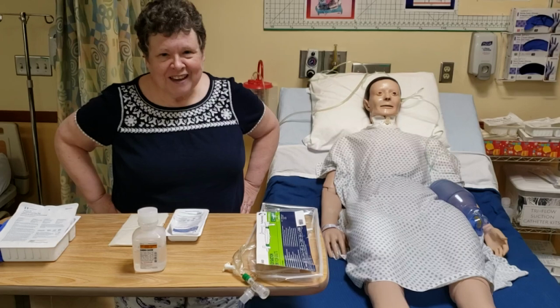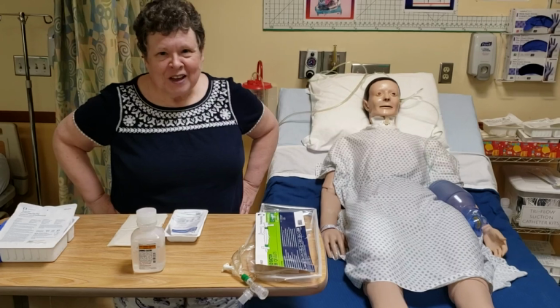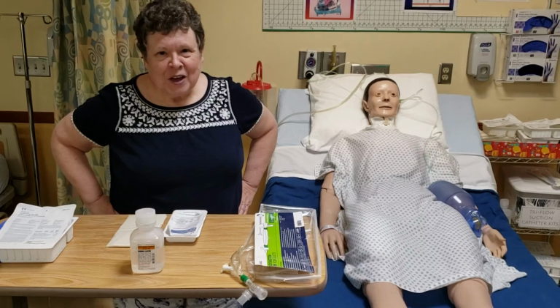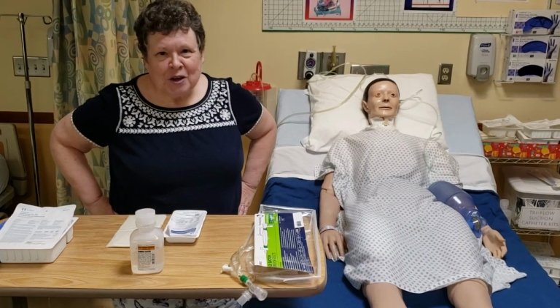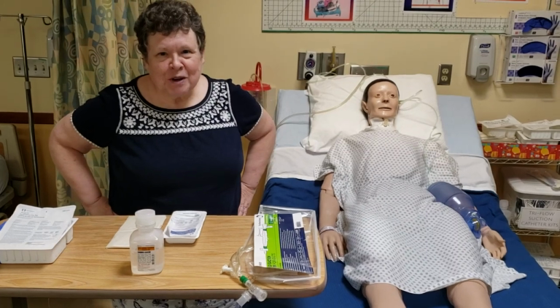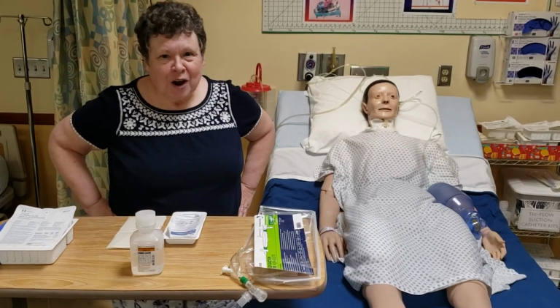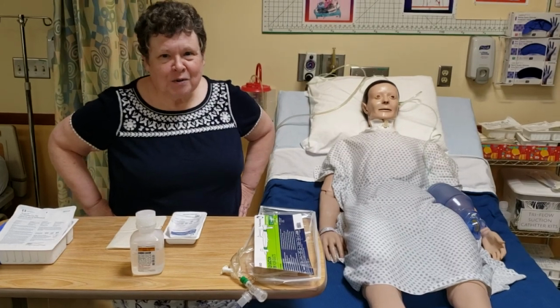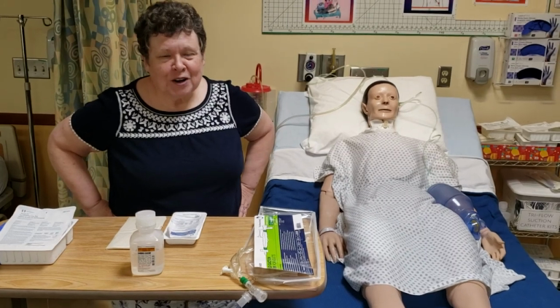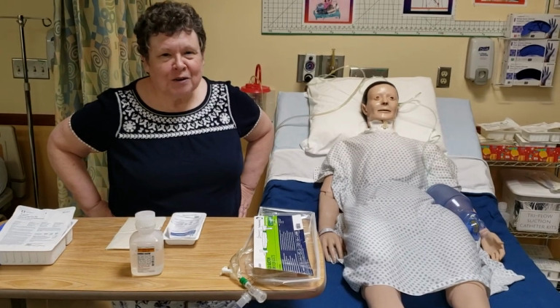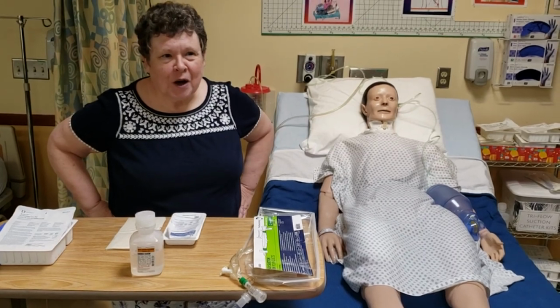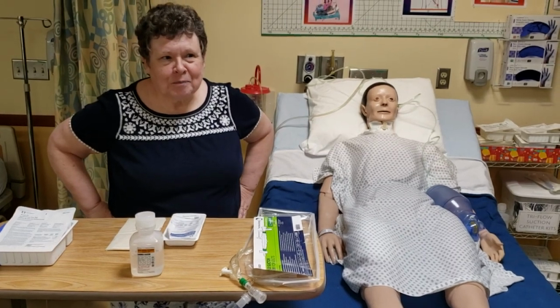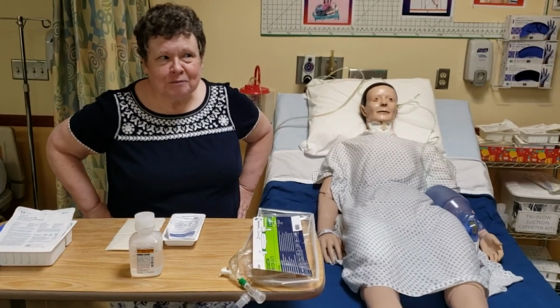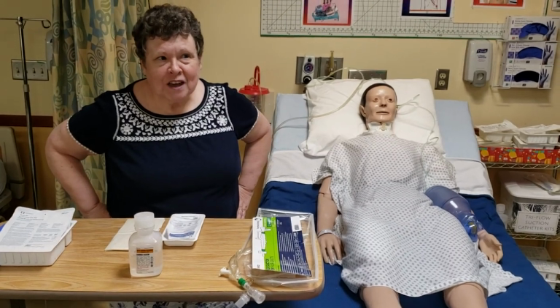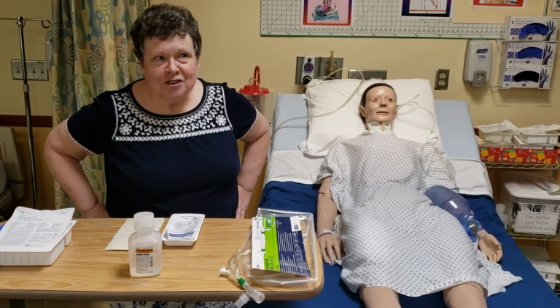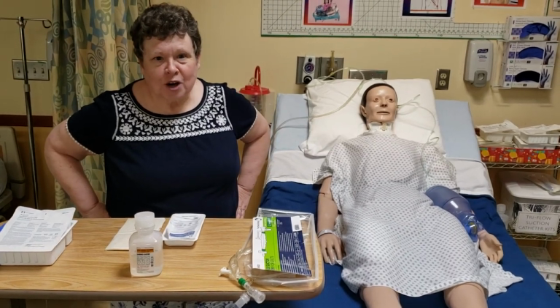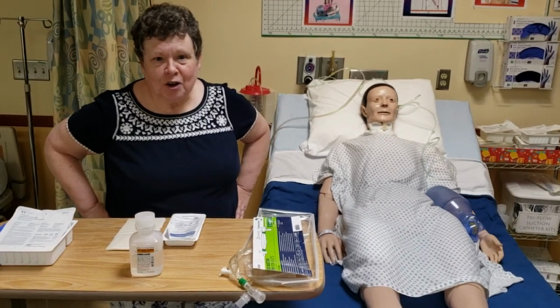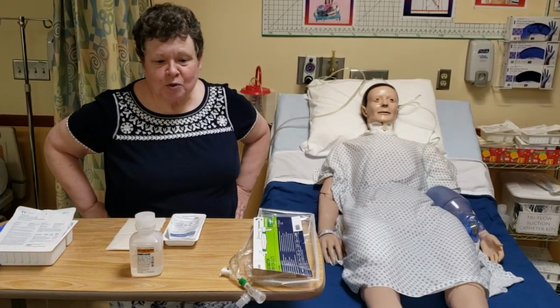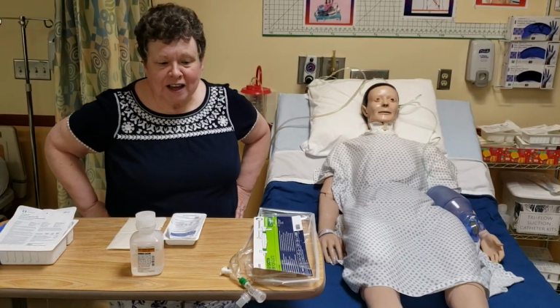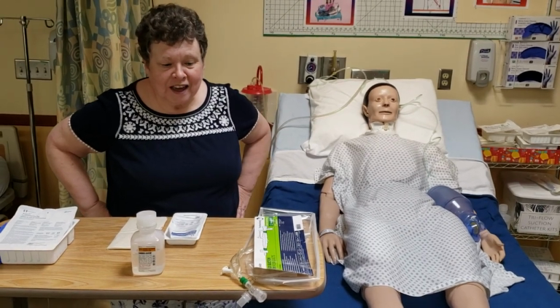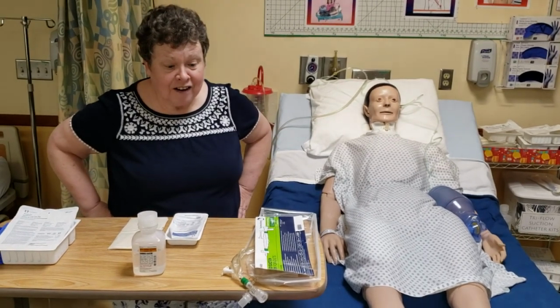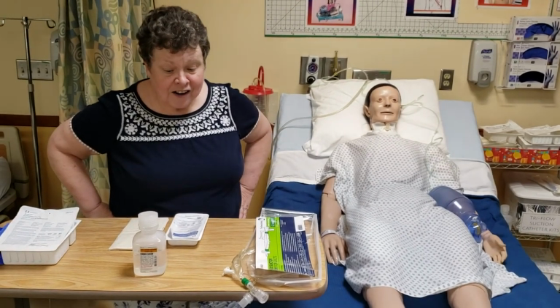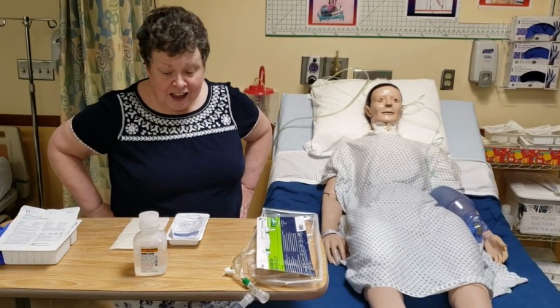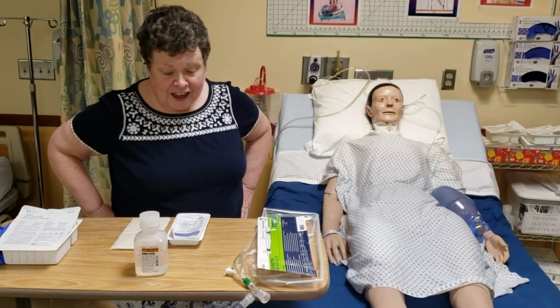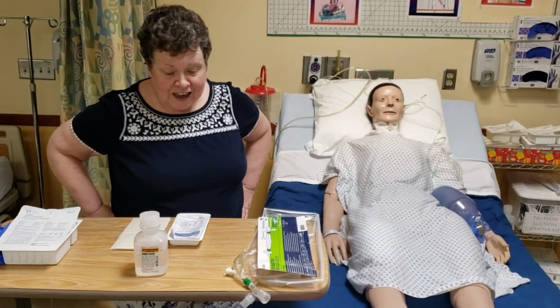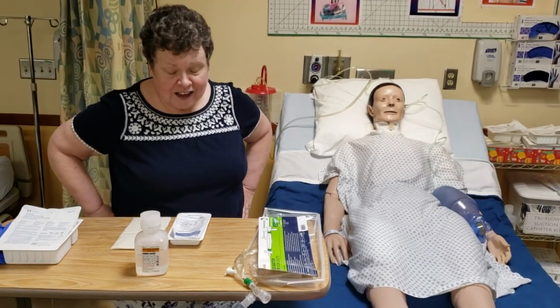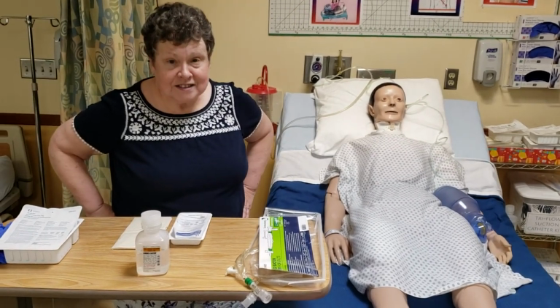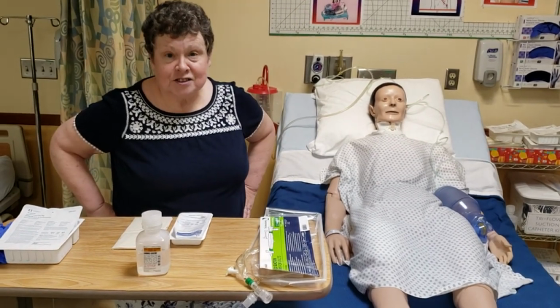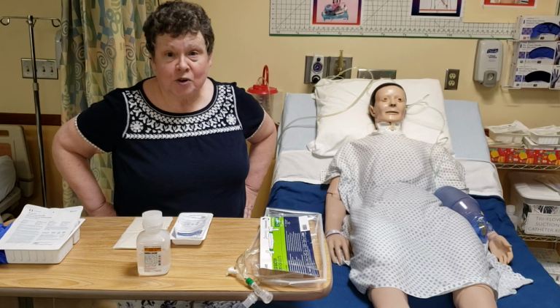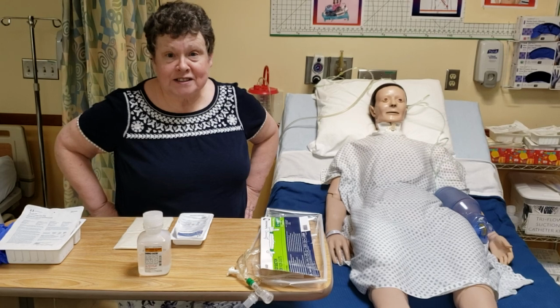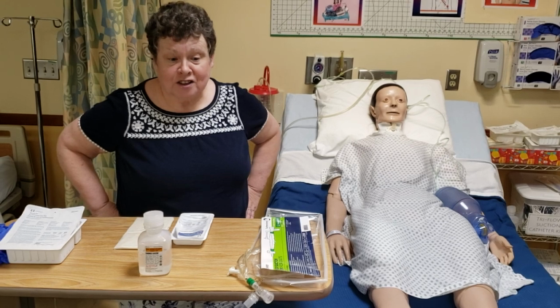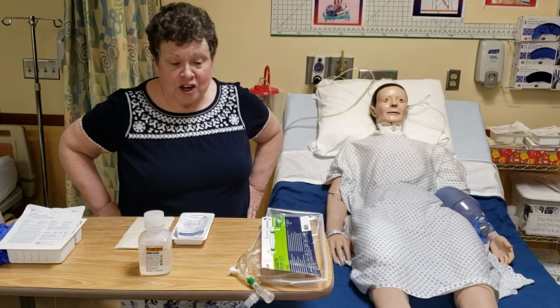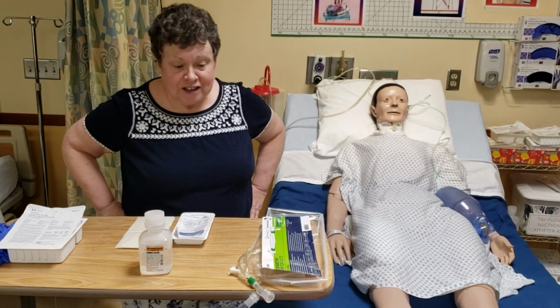Here we are. We're going to talk about trach care and trach suctioning.